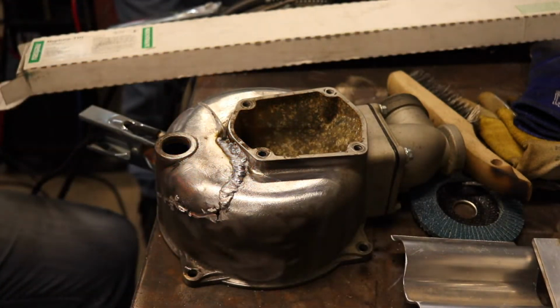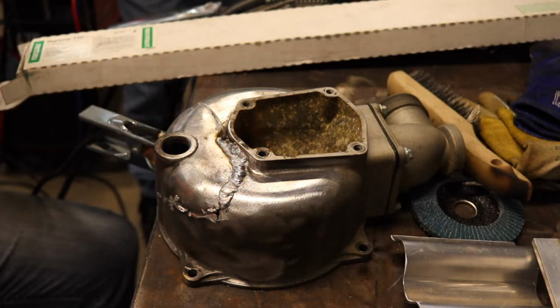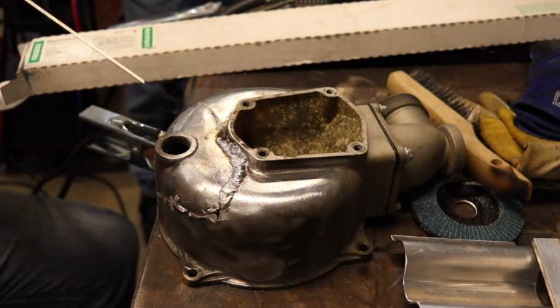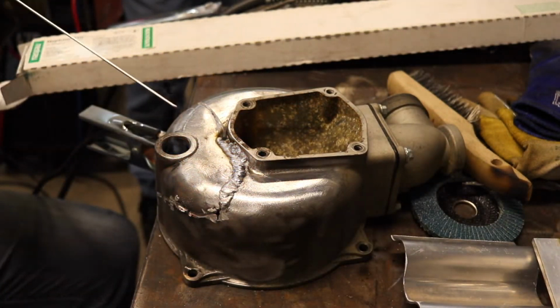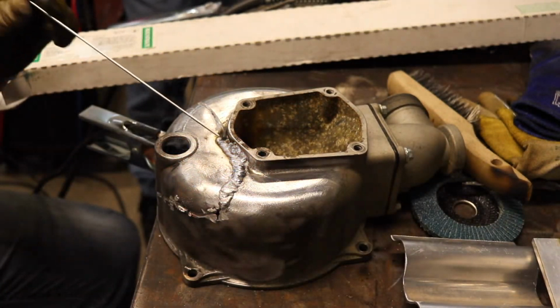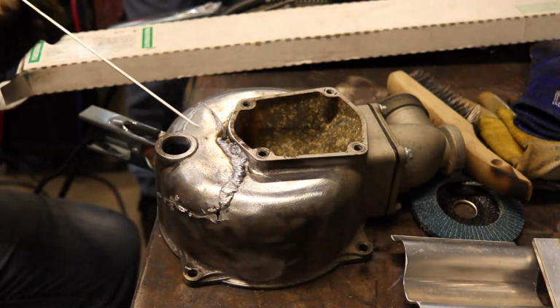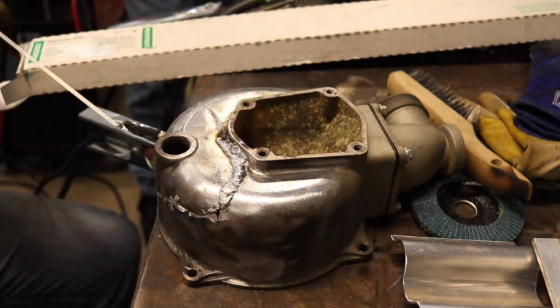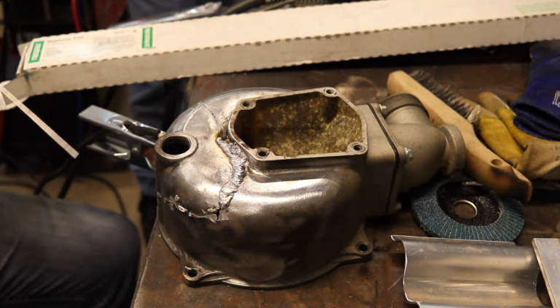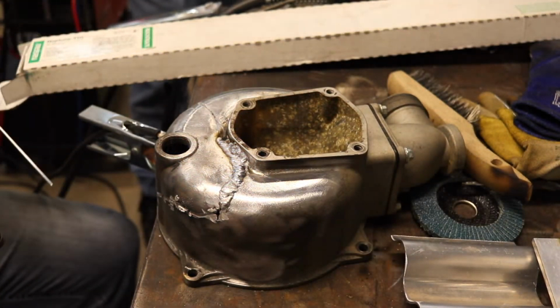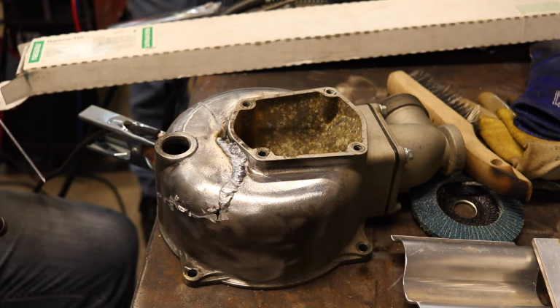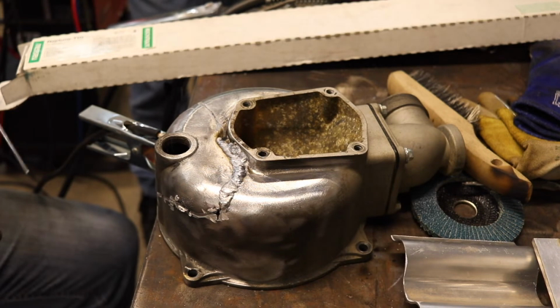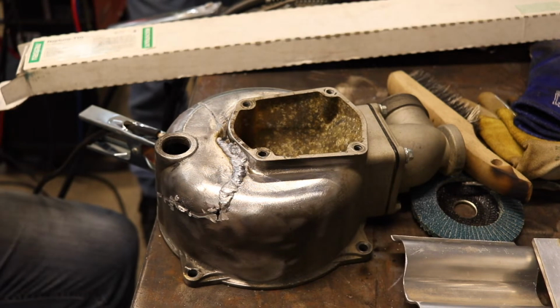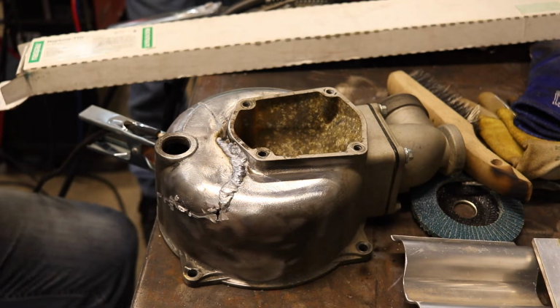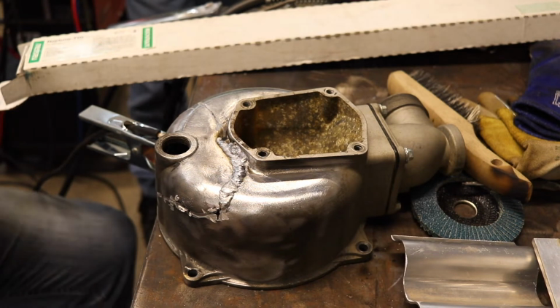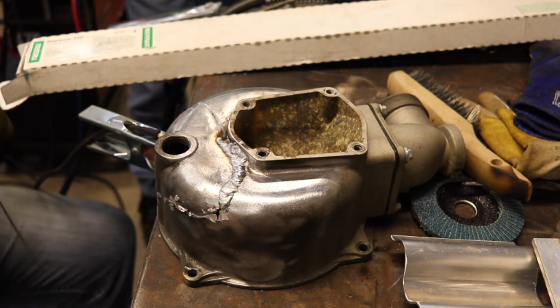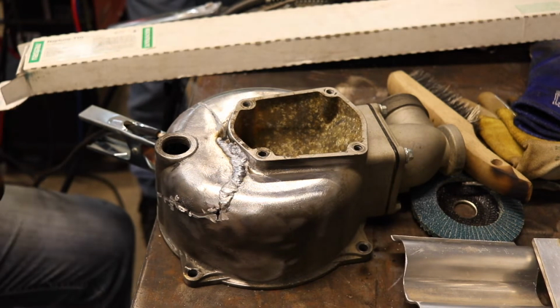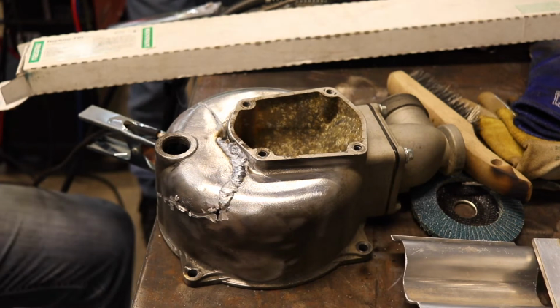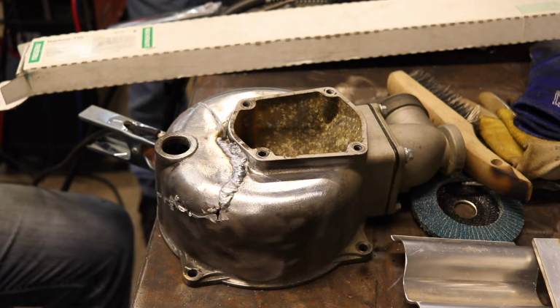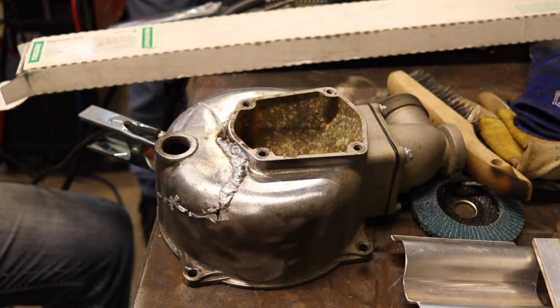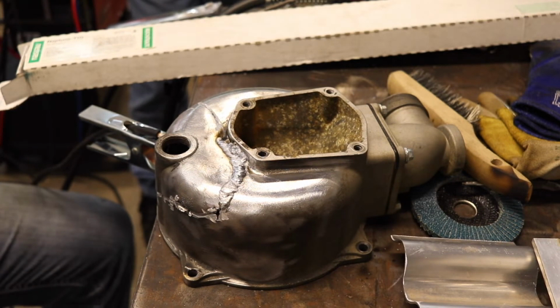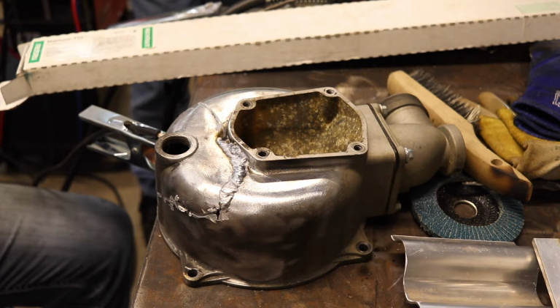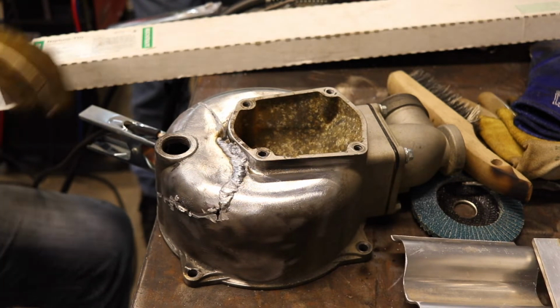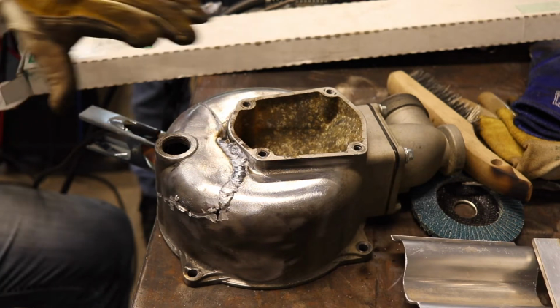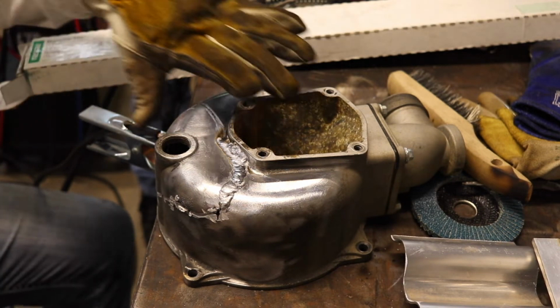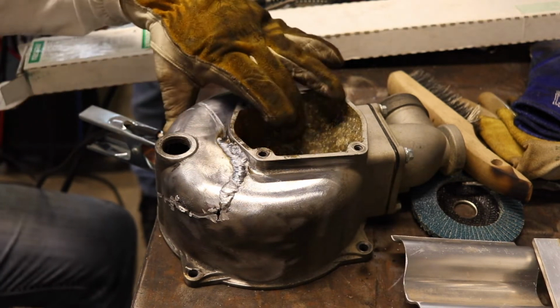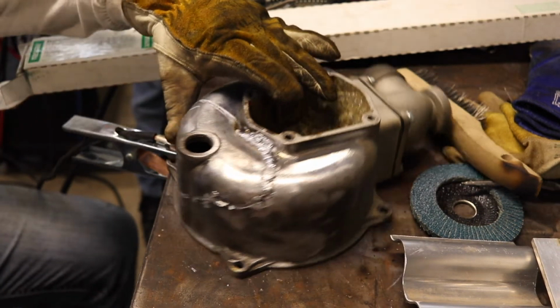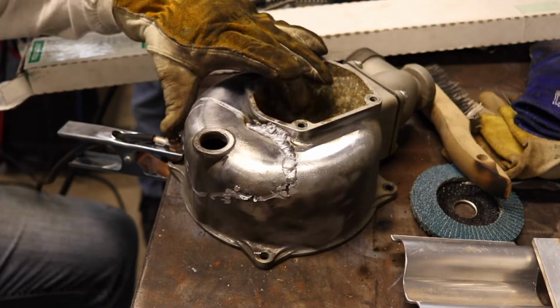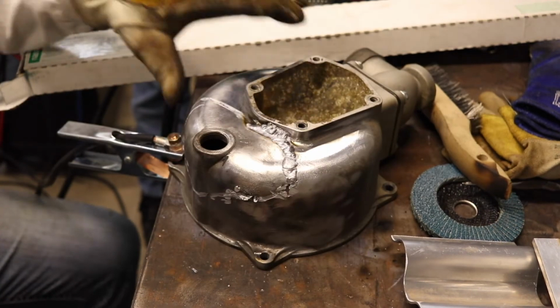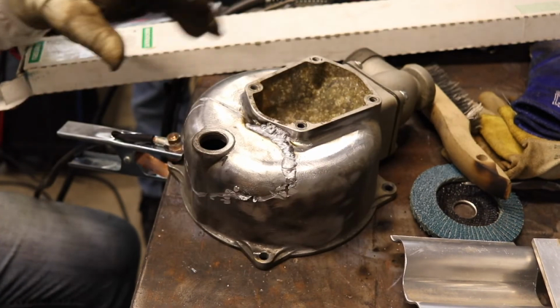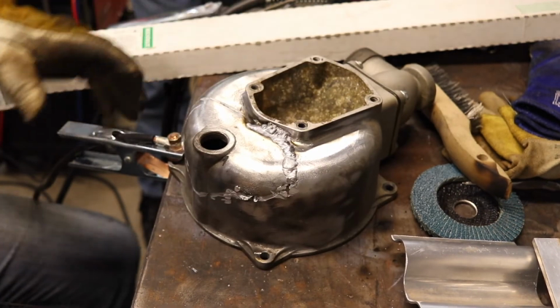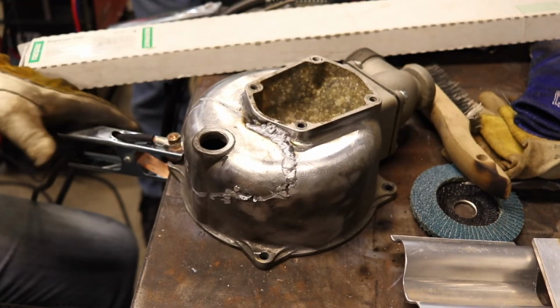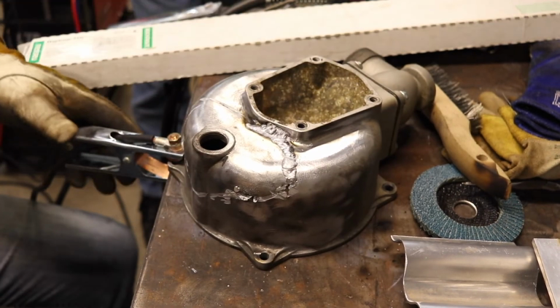Up there it's coming right out of the casting — it's not a function of not being clean enough.